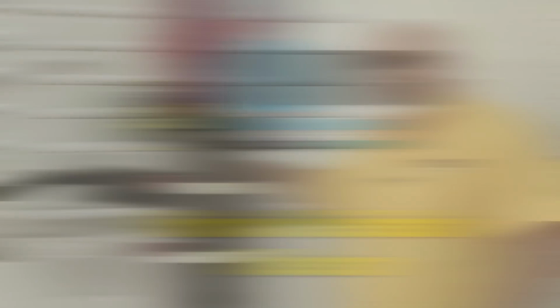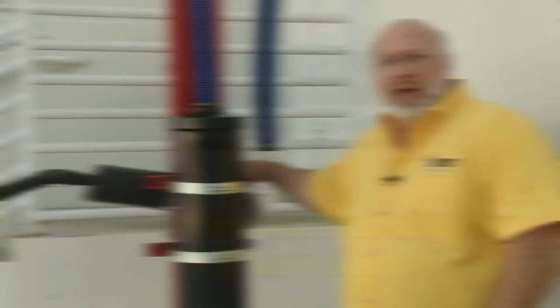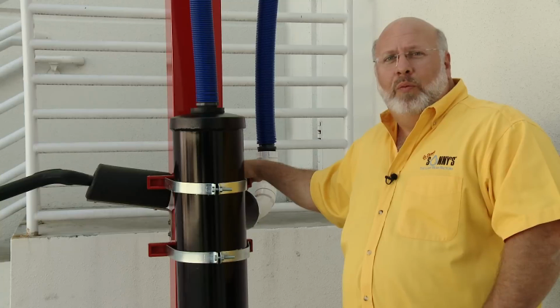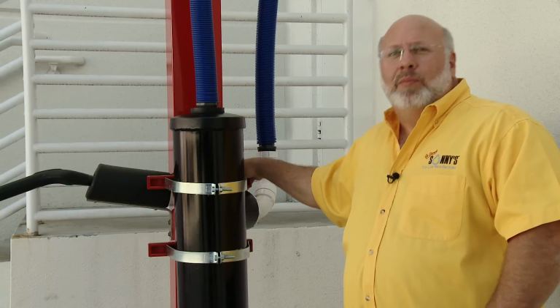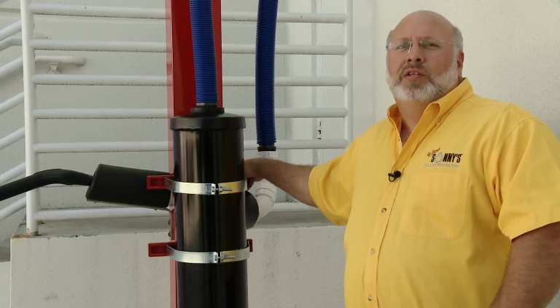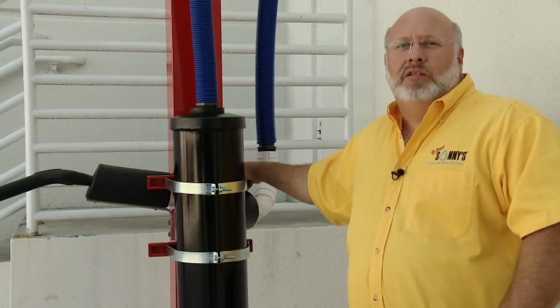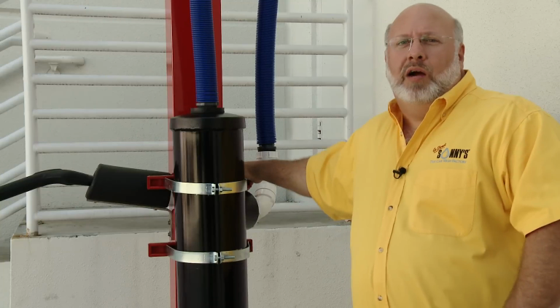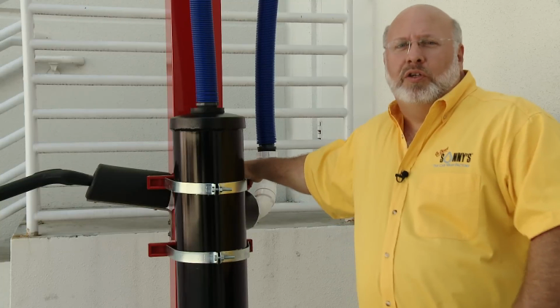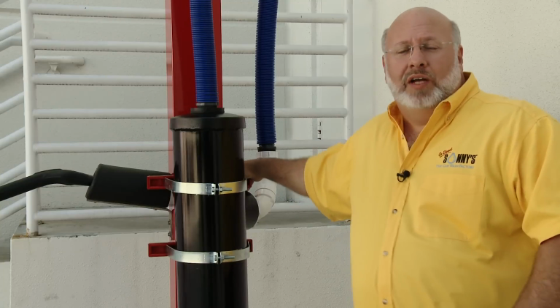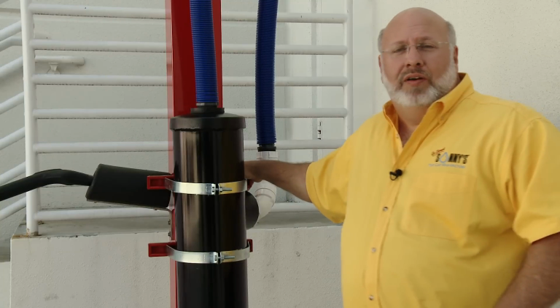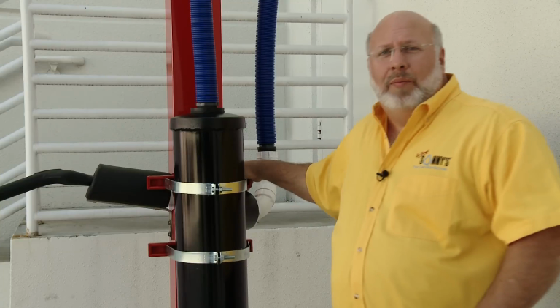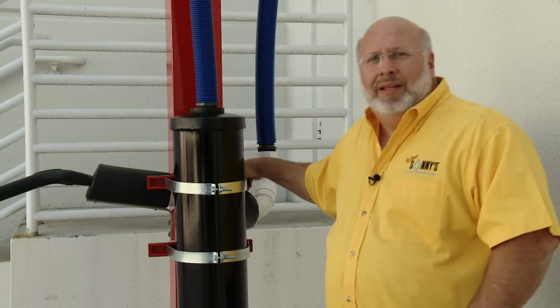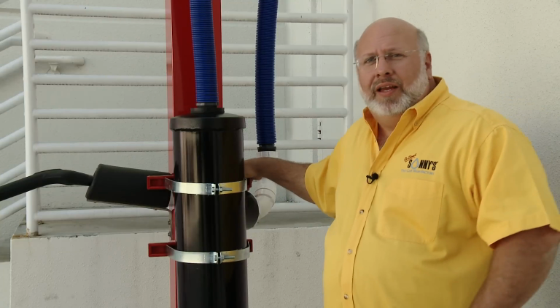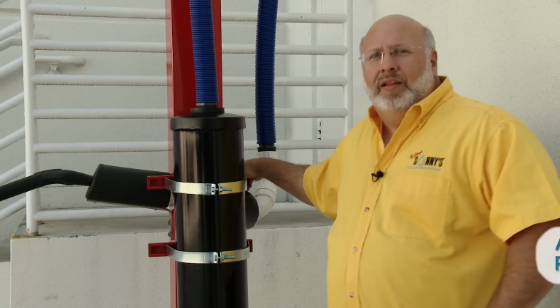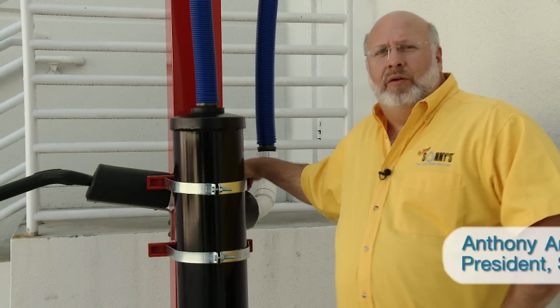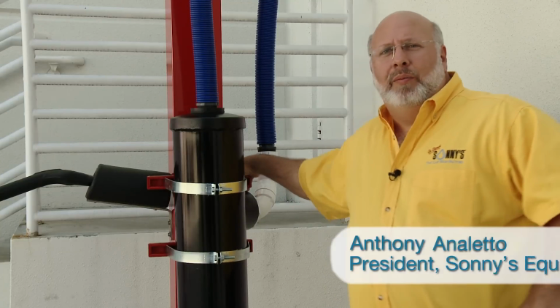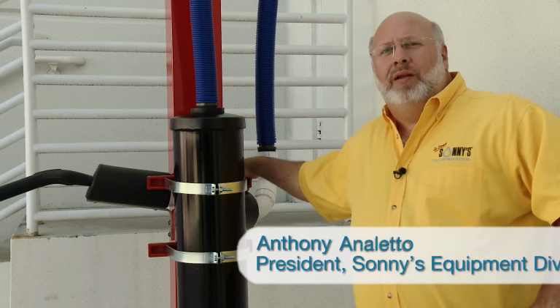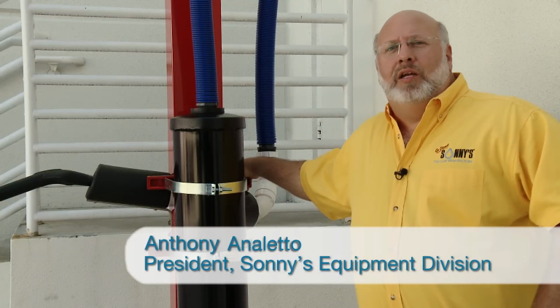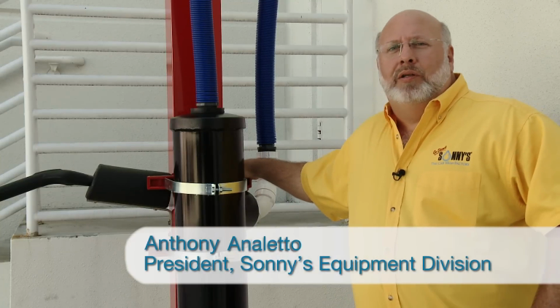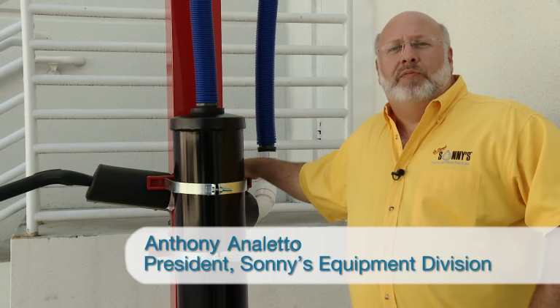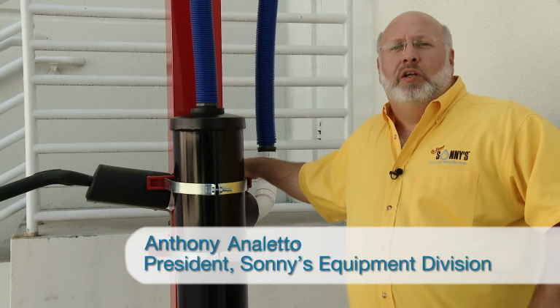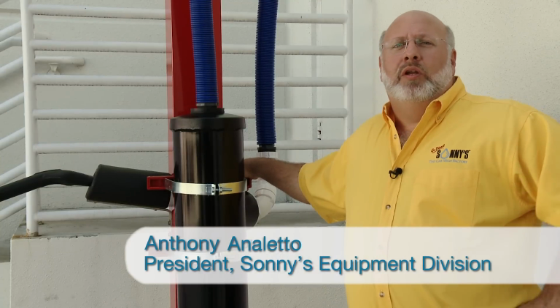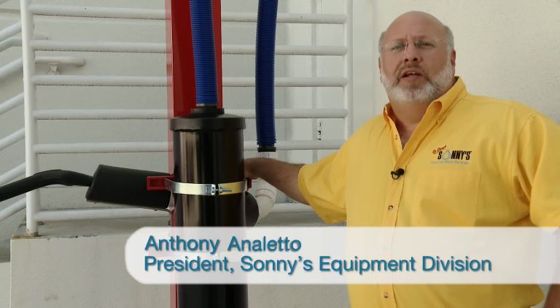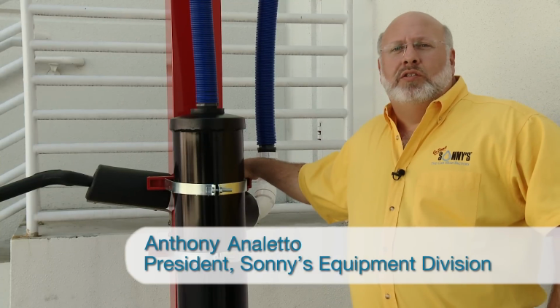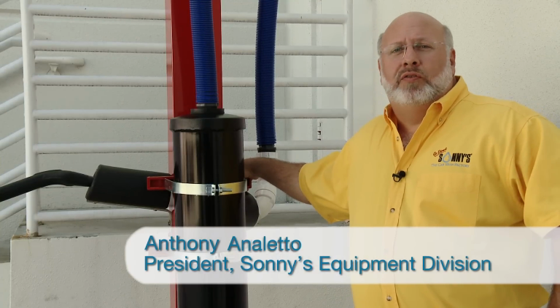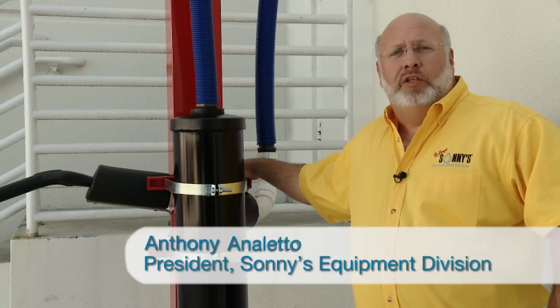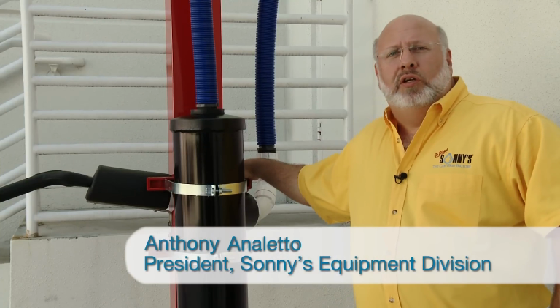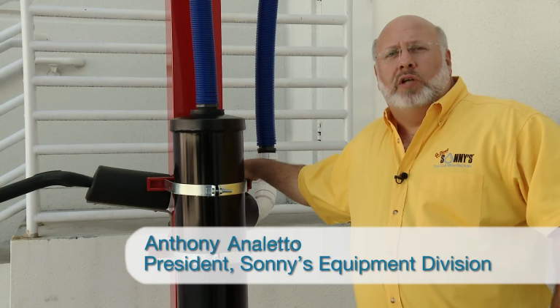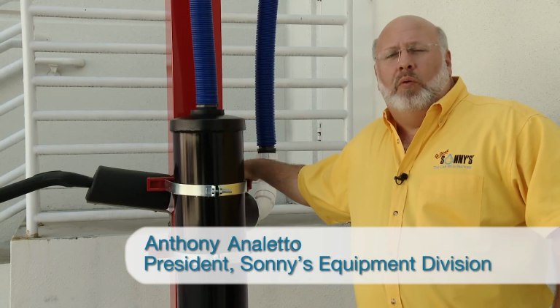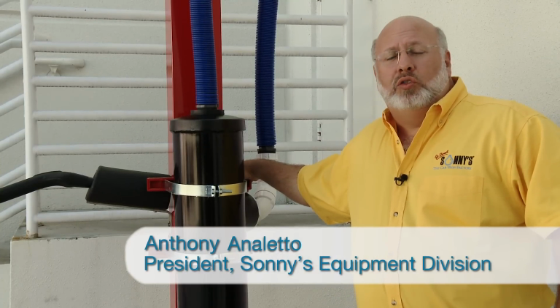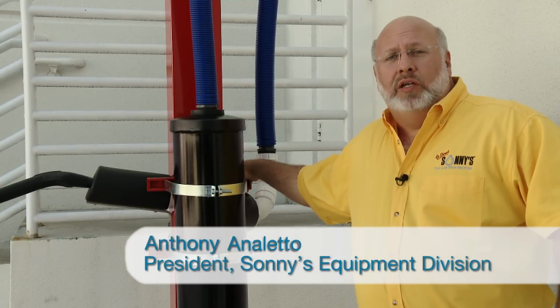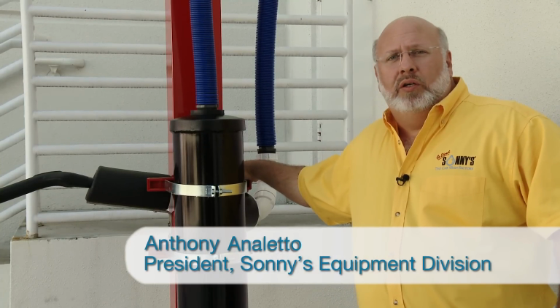Hi, welcome to Sonny's The Car Wash Factory. I'm Anthony Aniletto and I'm here to tell you about some of our new innovations for this year's Car Wash Trade Show.